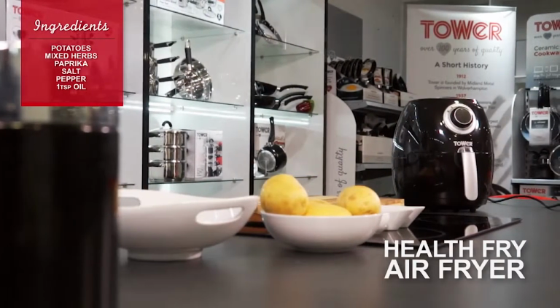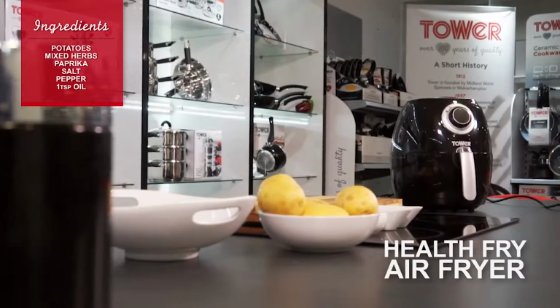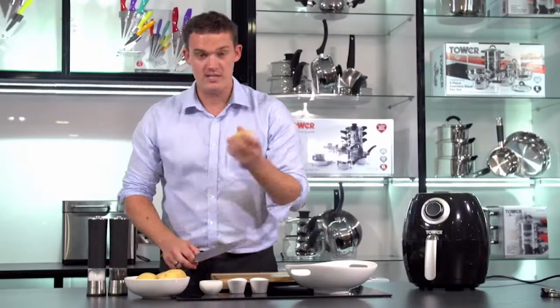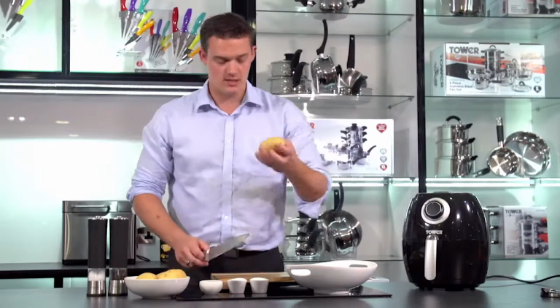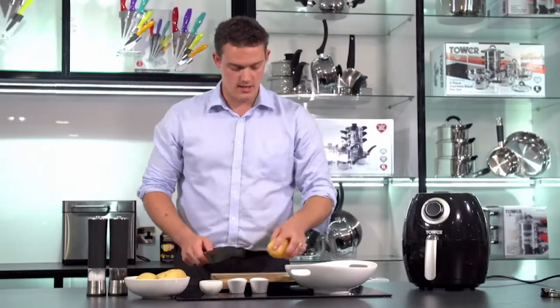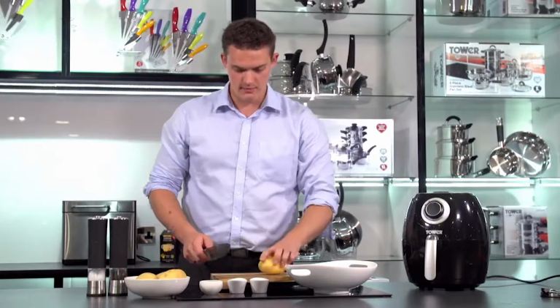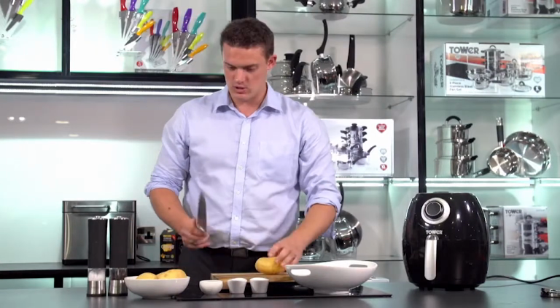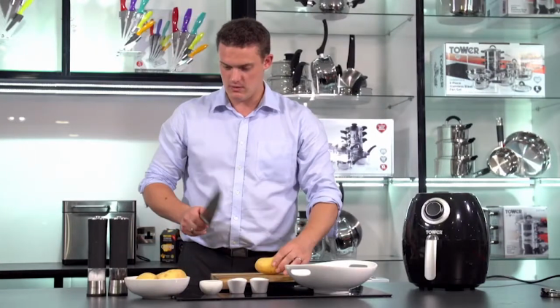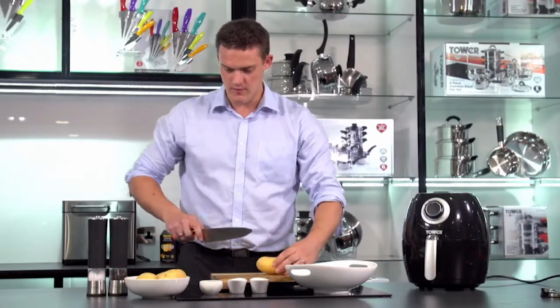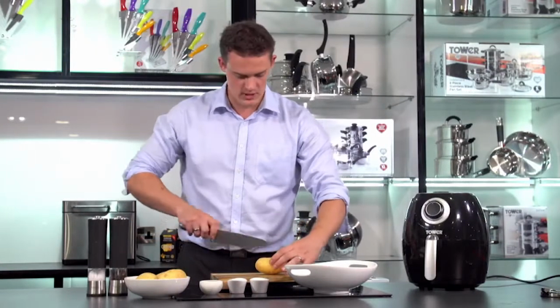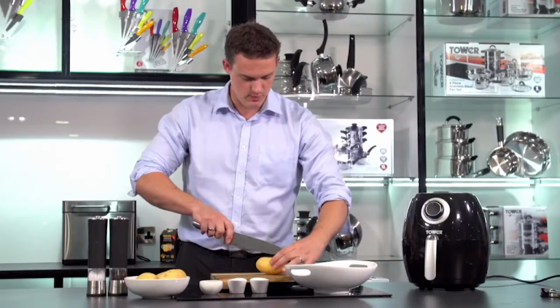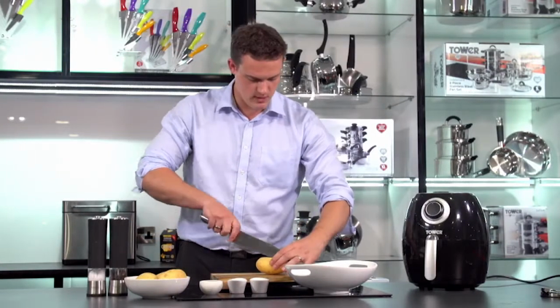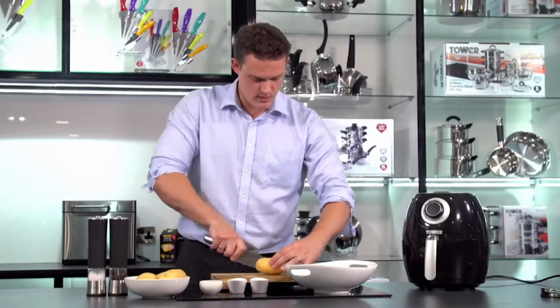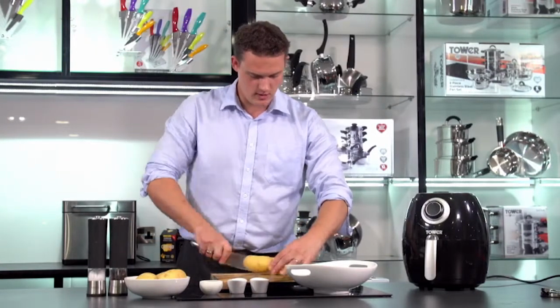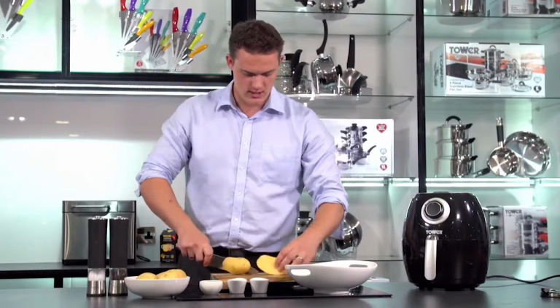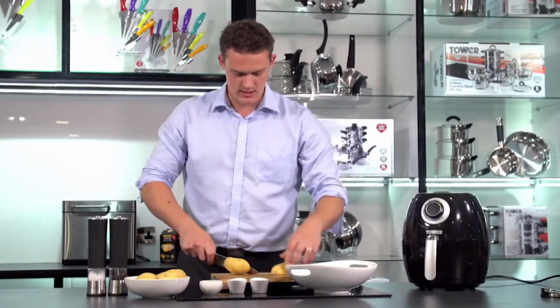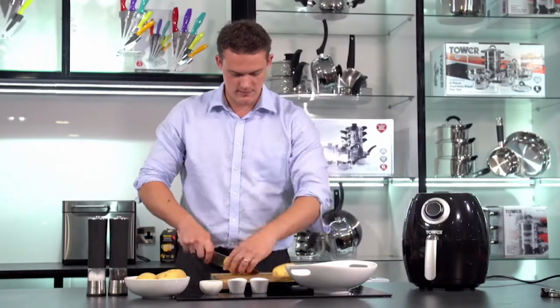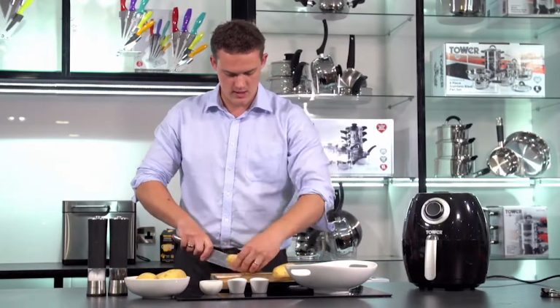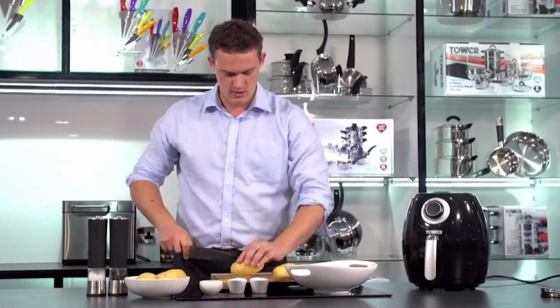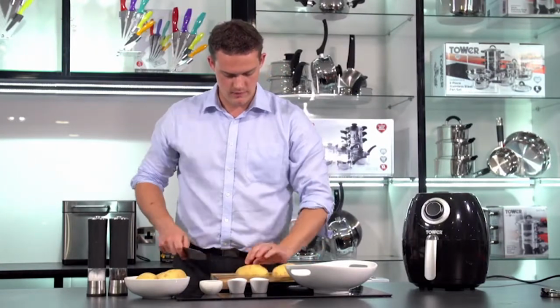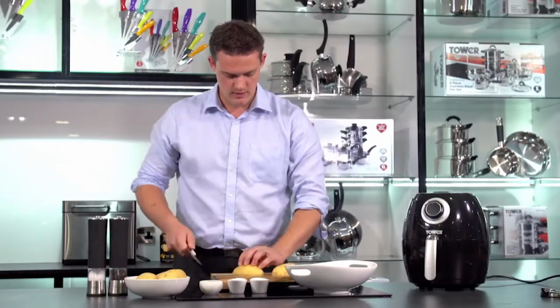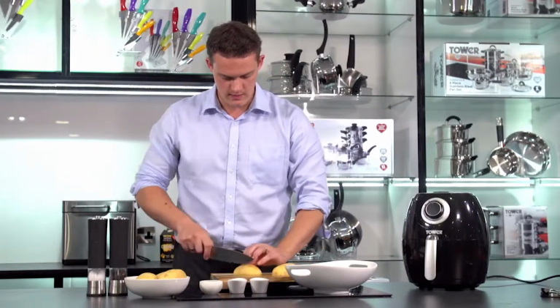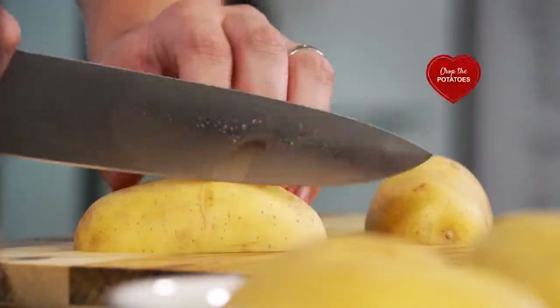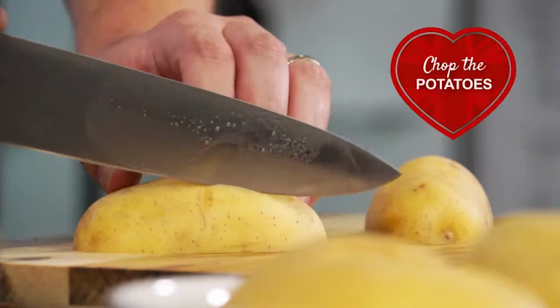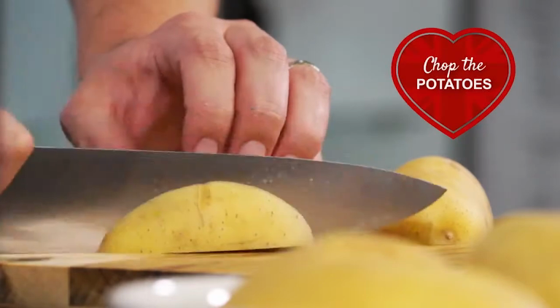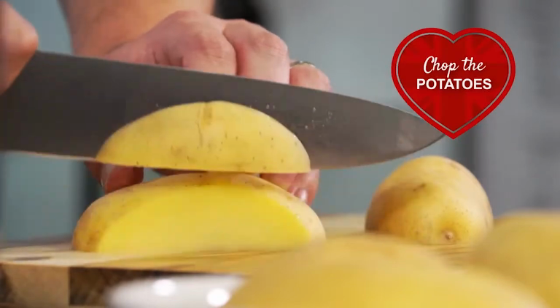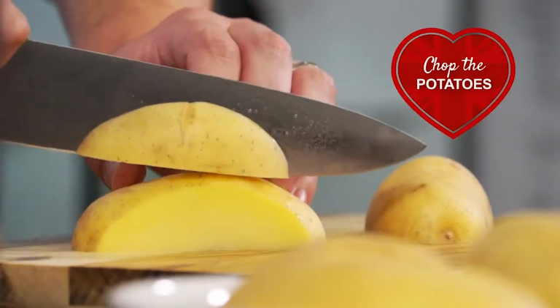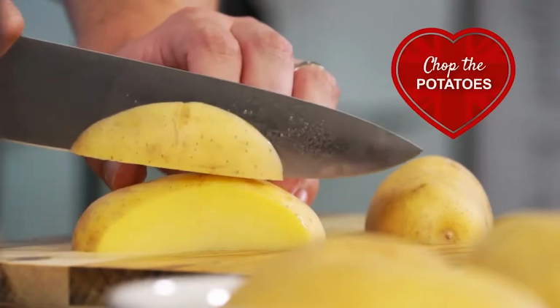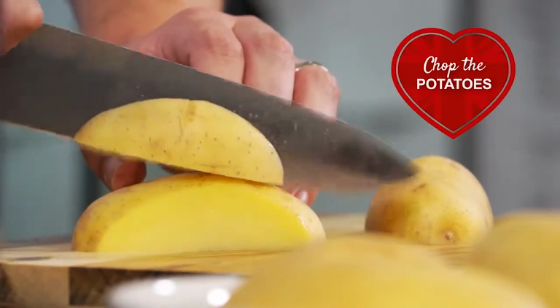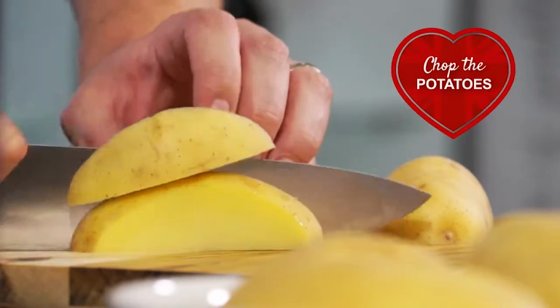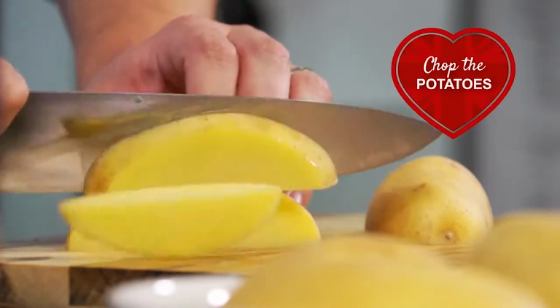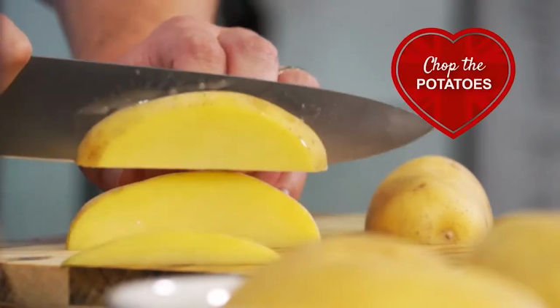Got a potato here, just very simply cut it in half and then I'm just going to julienne it or make it into chips.